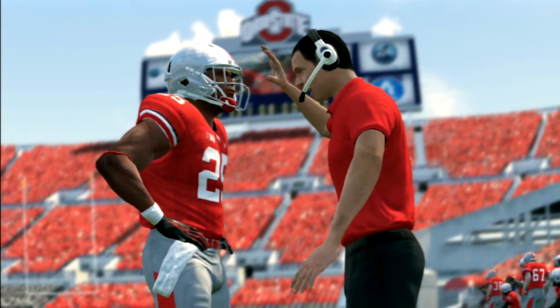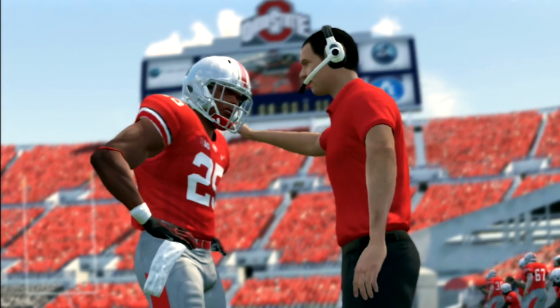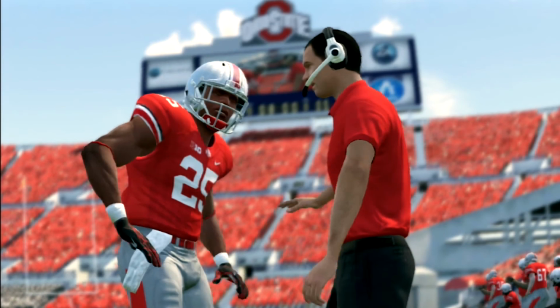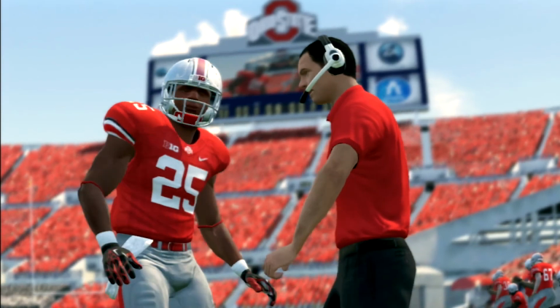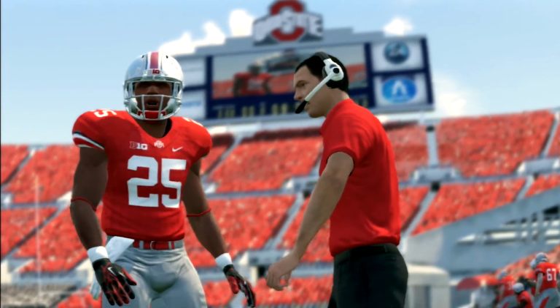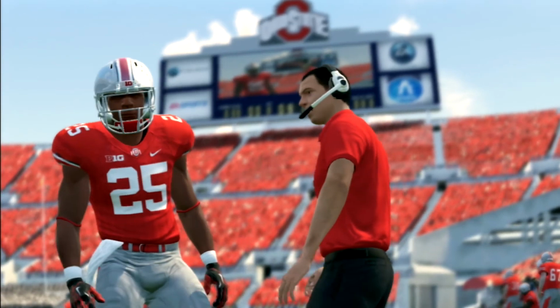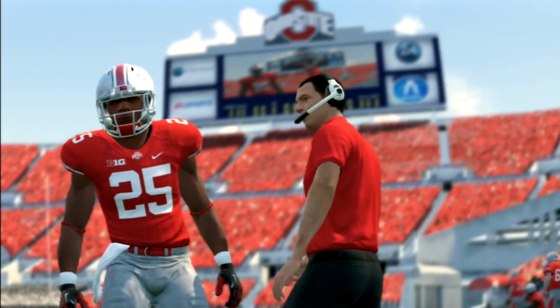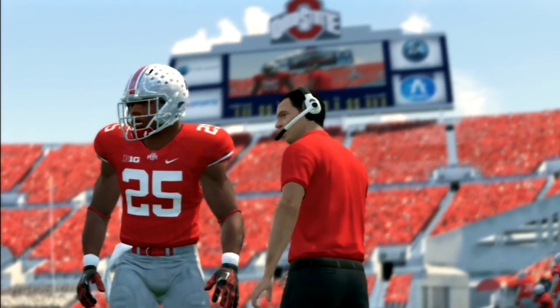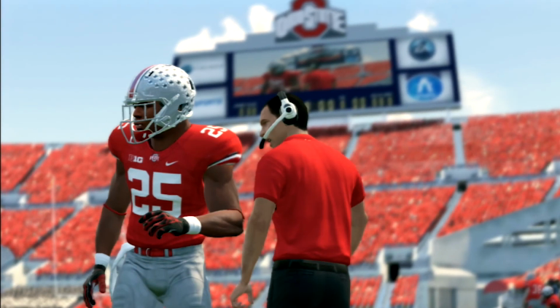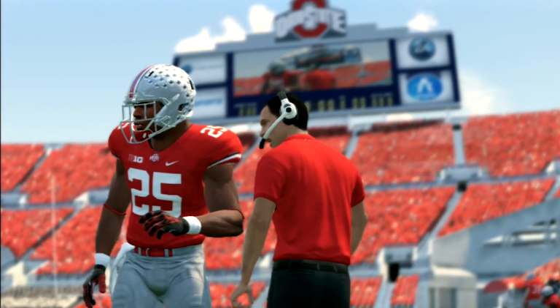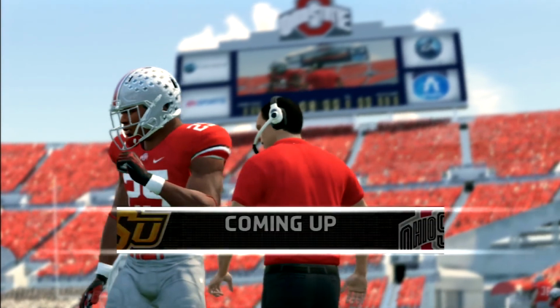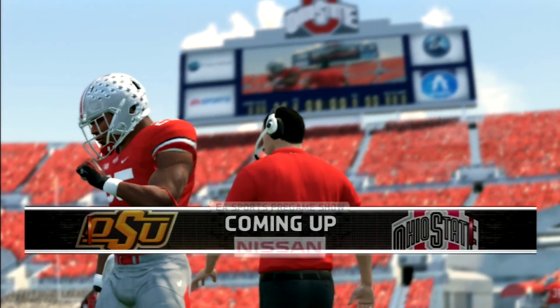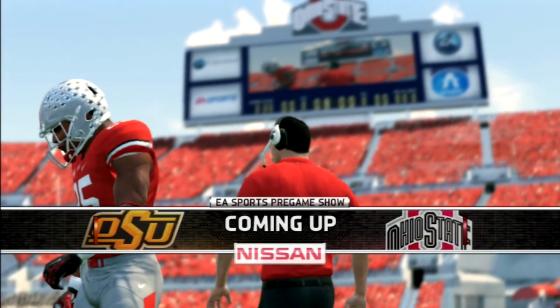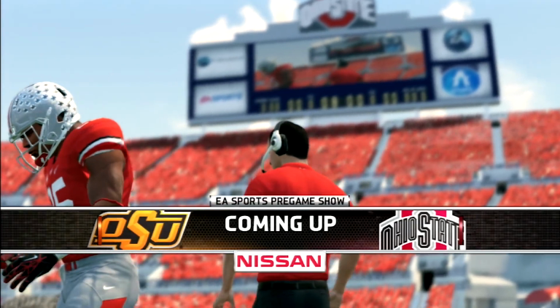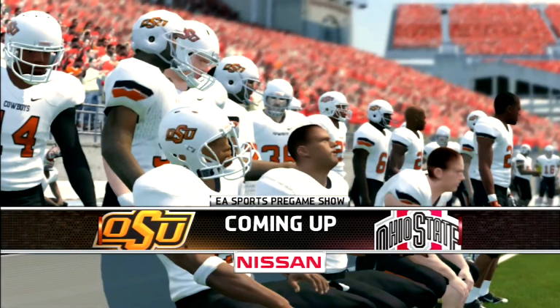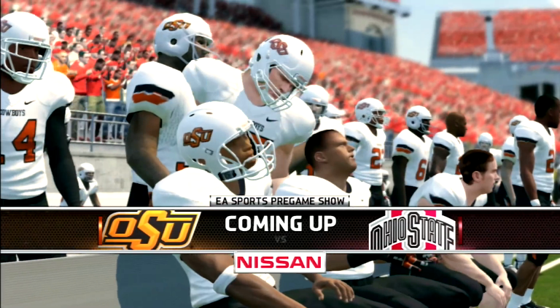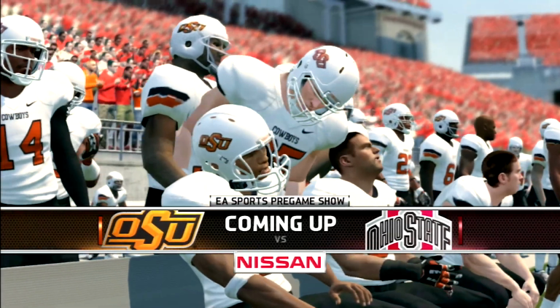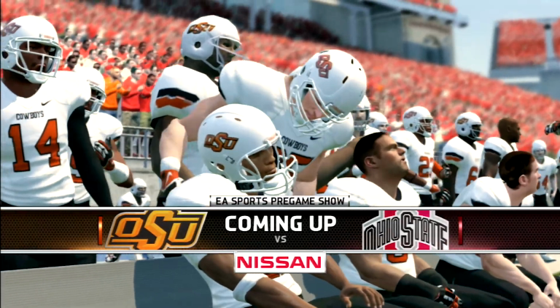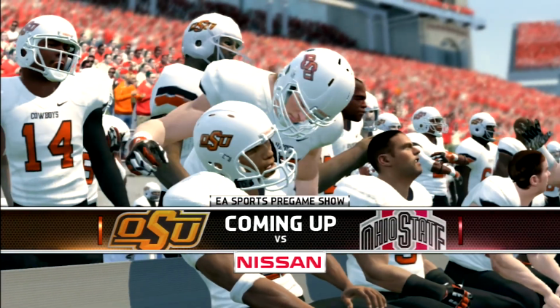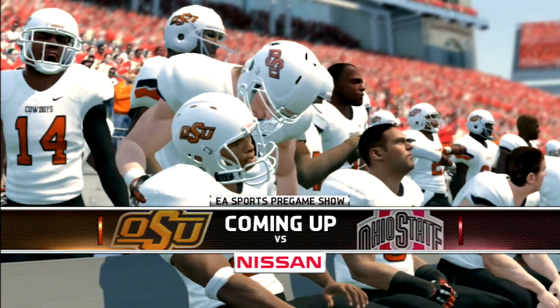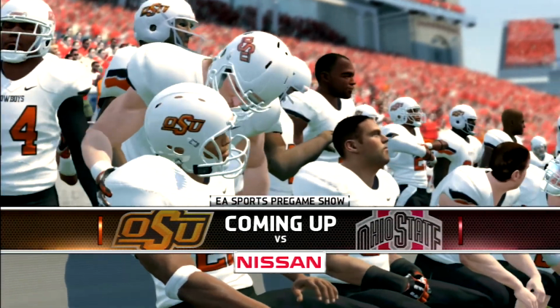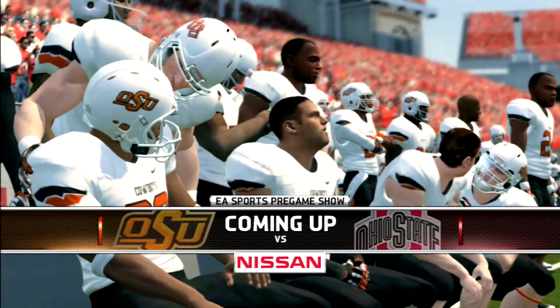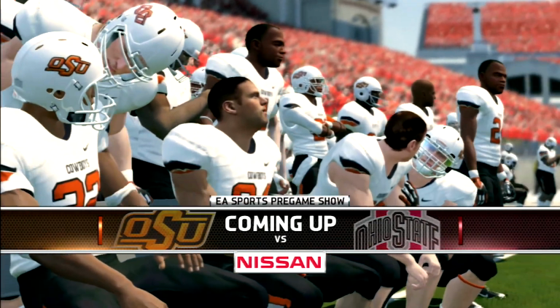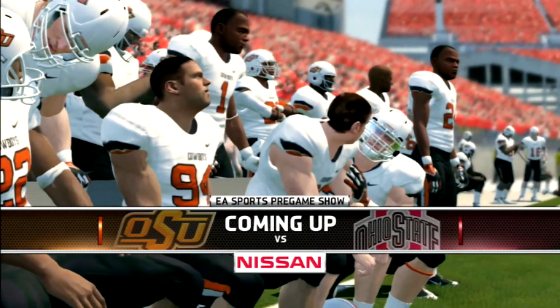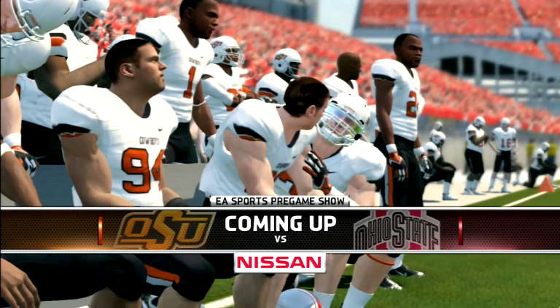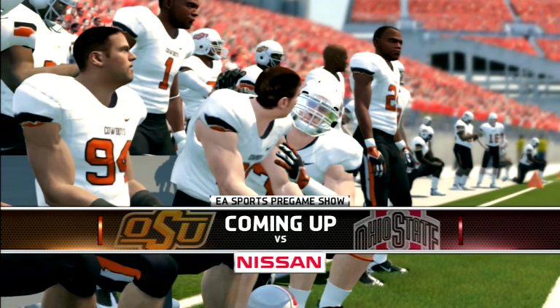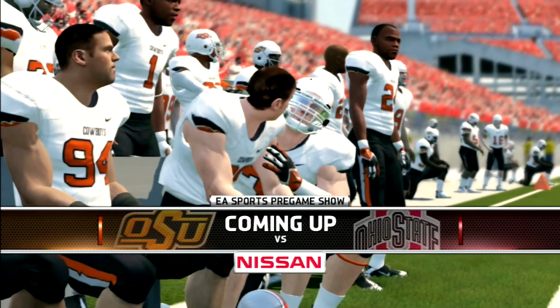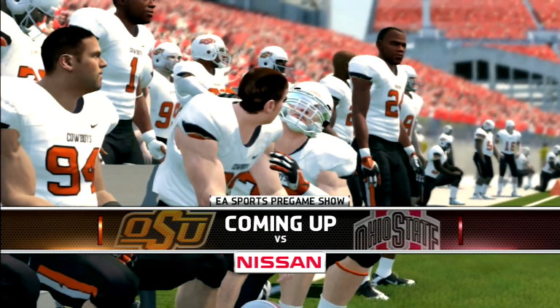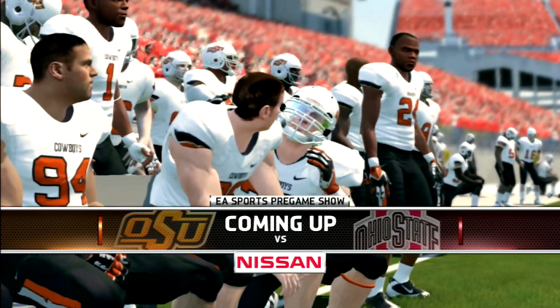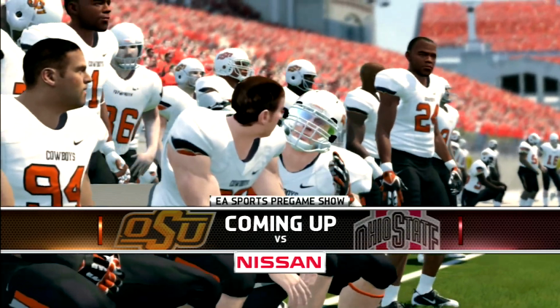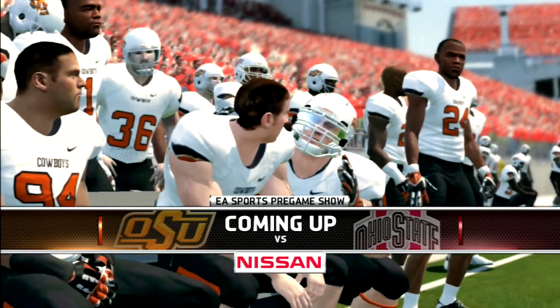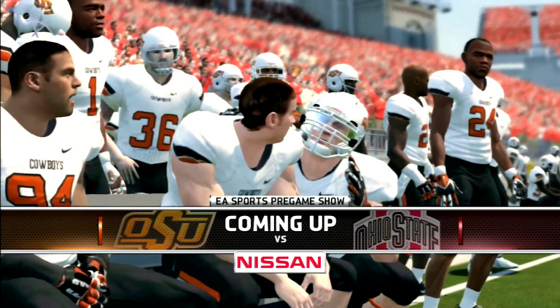It's a battle of two top 10 teams. The number 8 Oklahoma State Cowboys travel to Columbus to take on the number 1 ranked Ohio State Buckeyes.